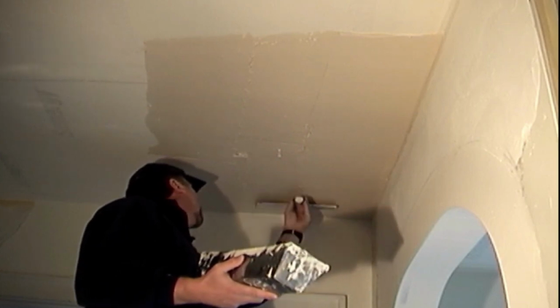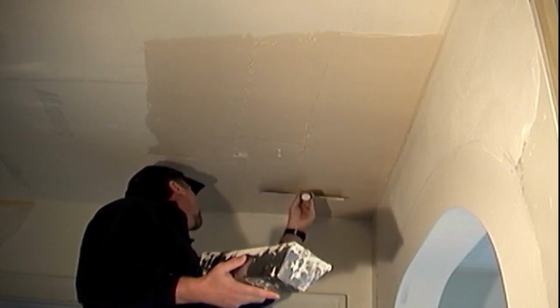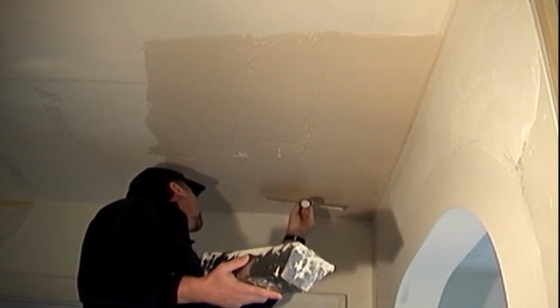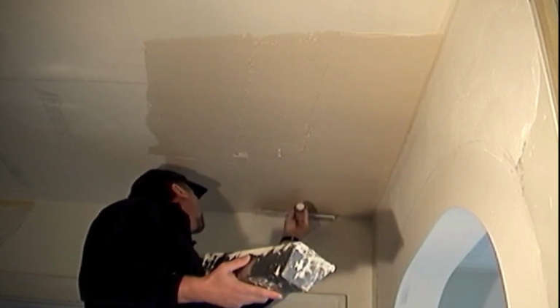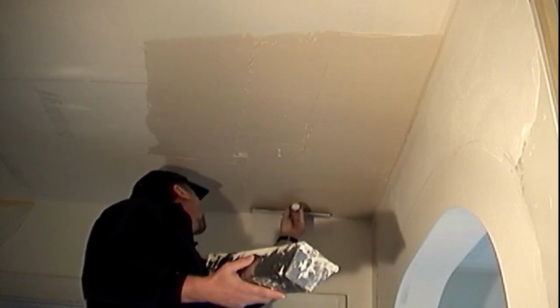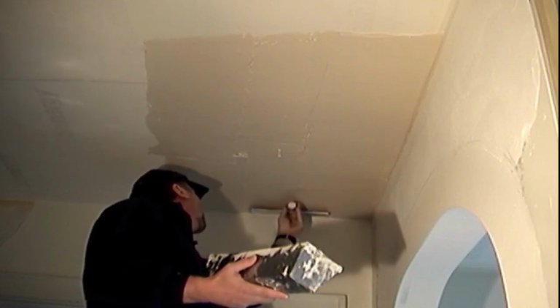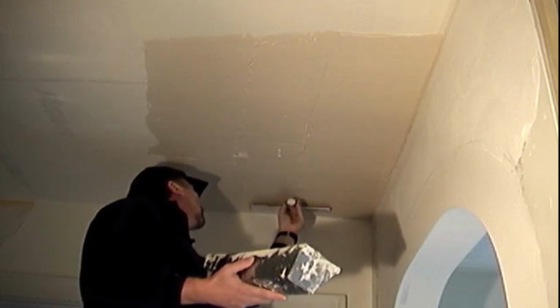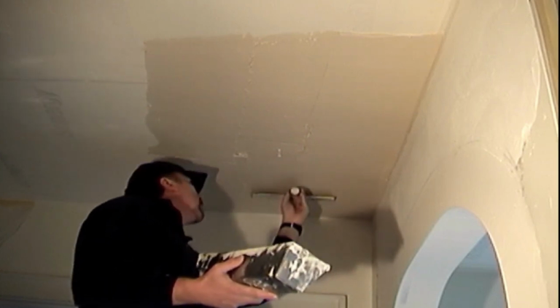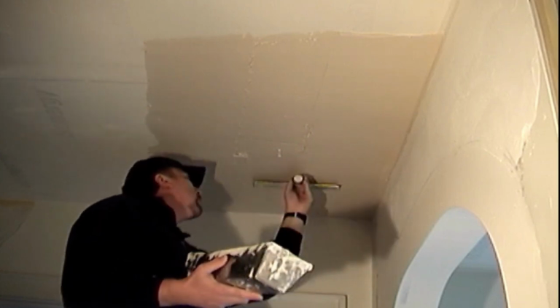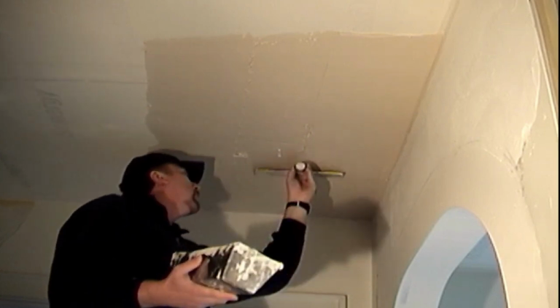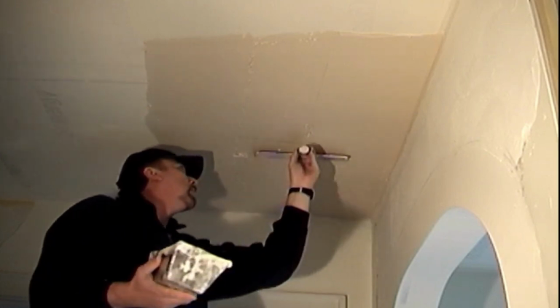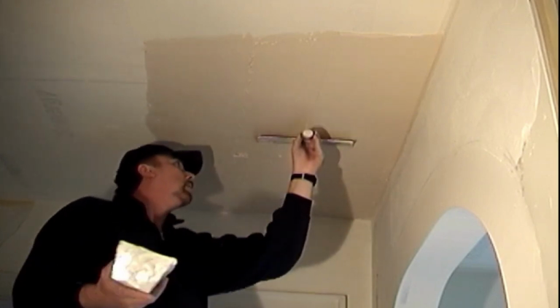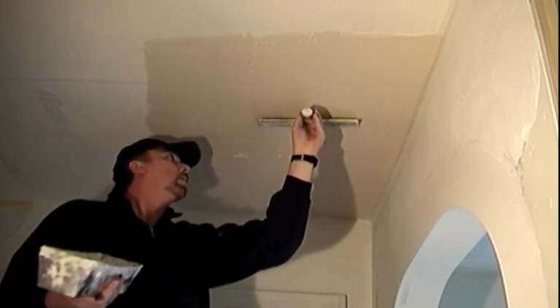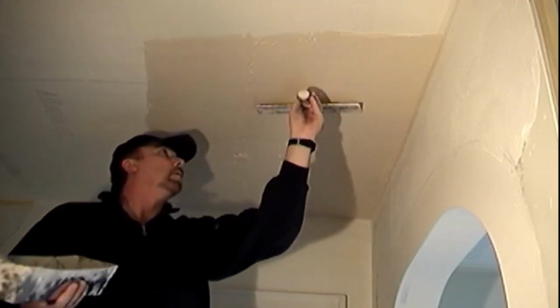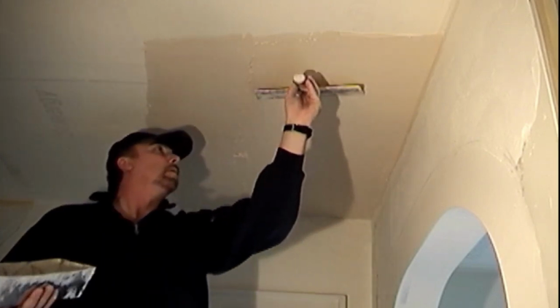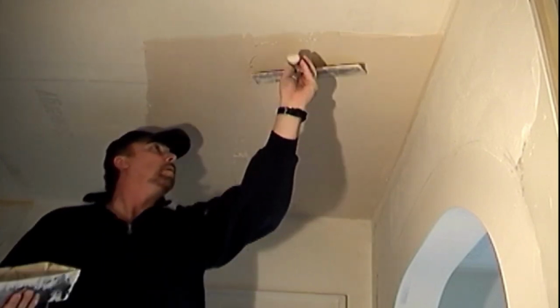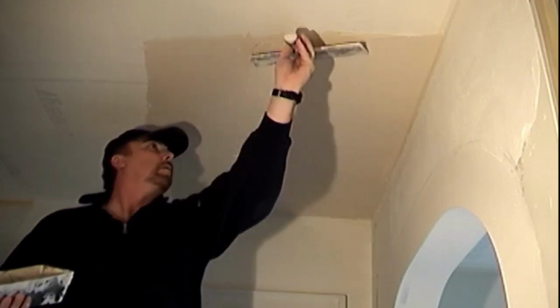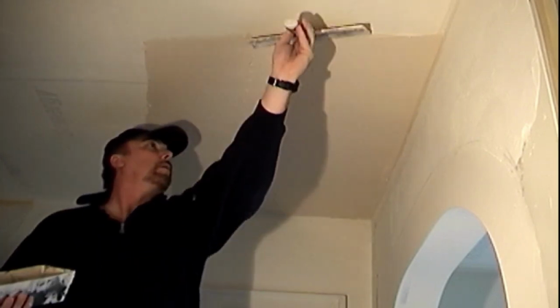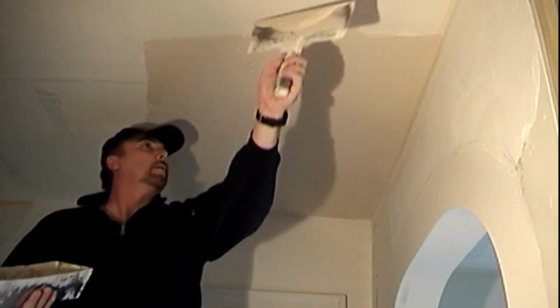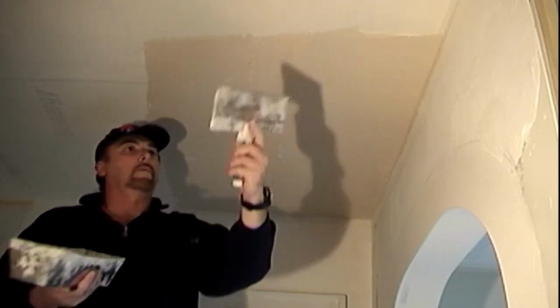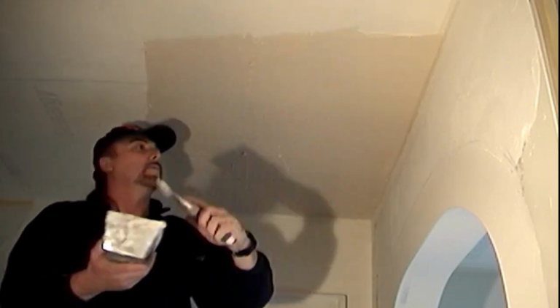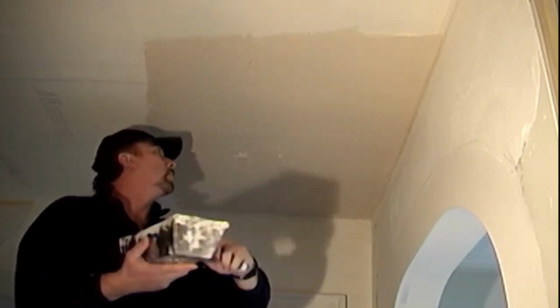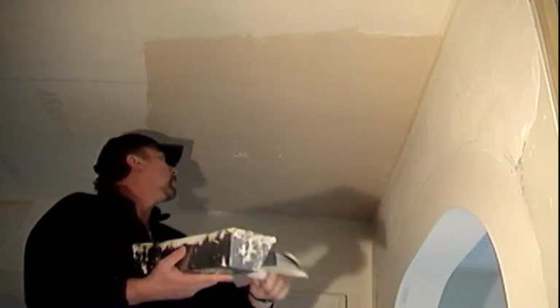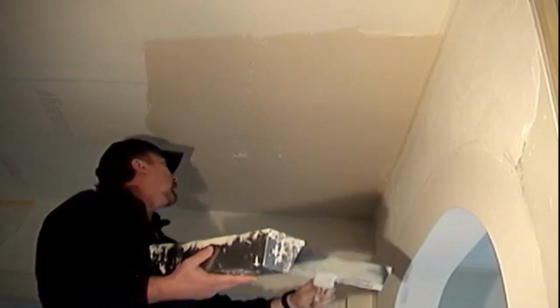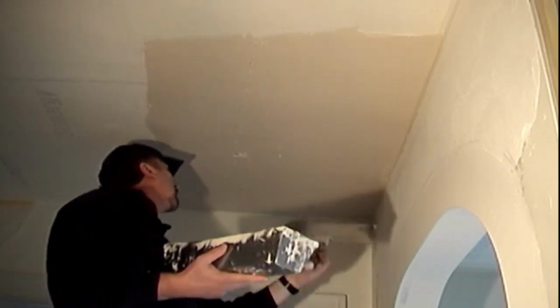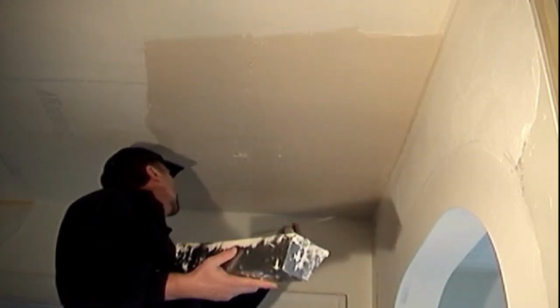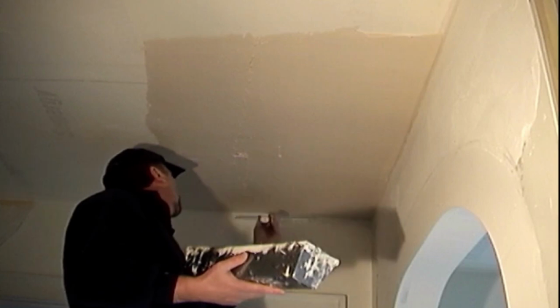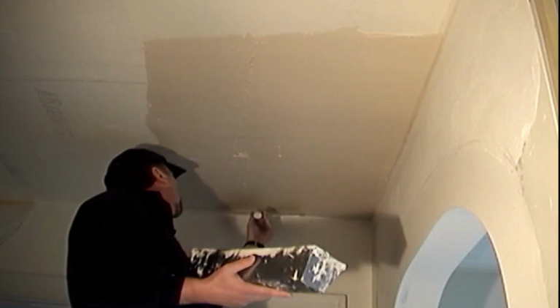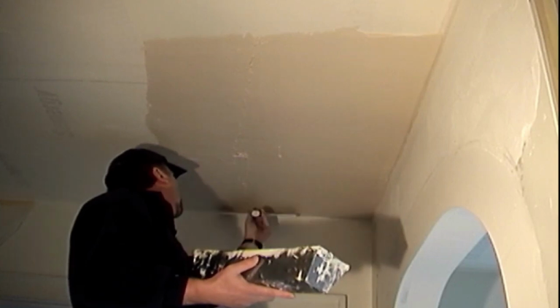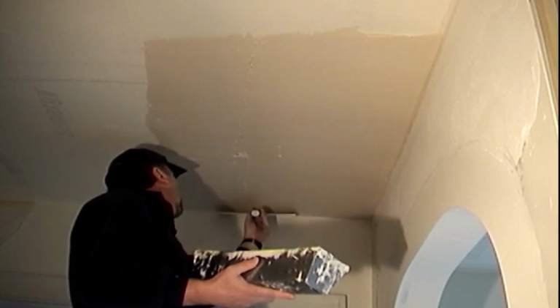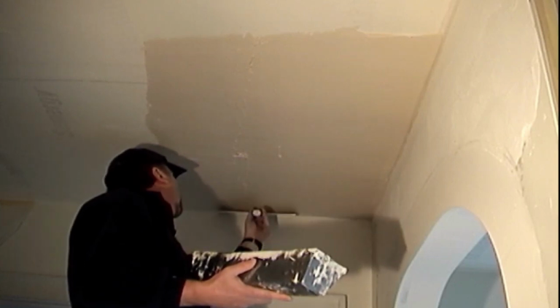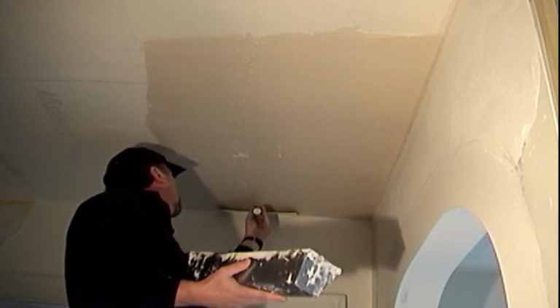If you are adventurous and have an extra $35 for the 22-inch trowel, you should try it.